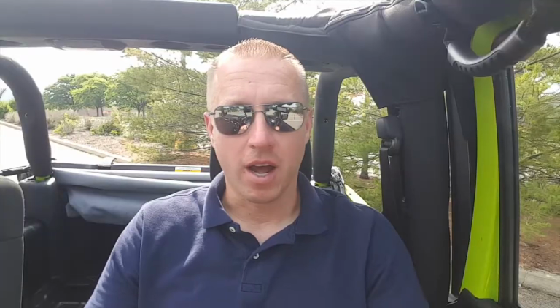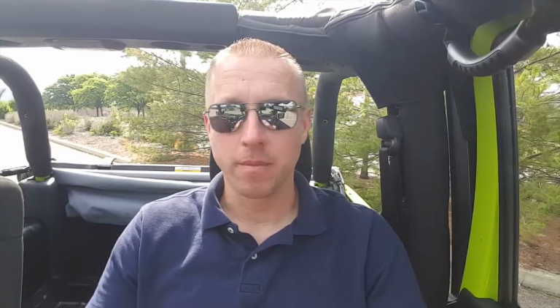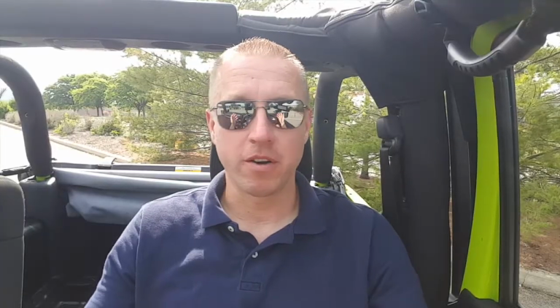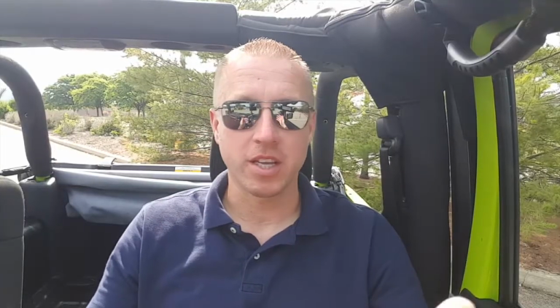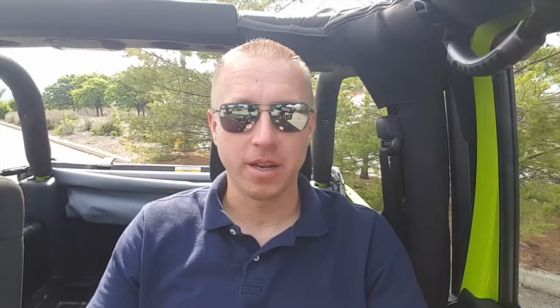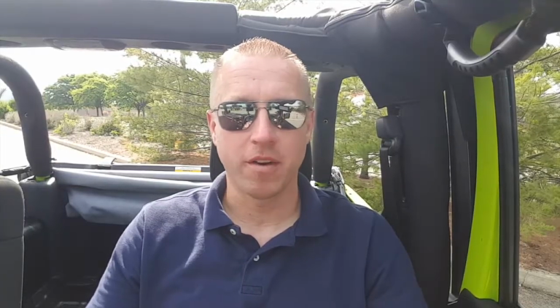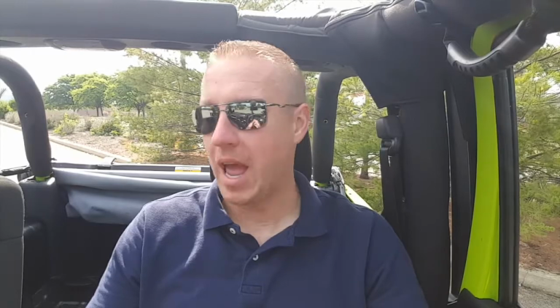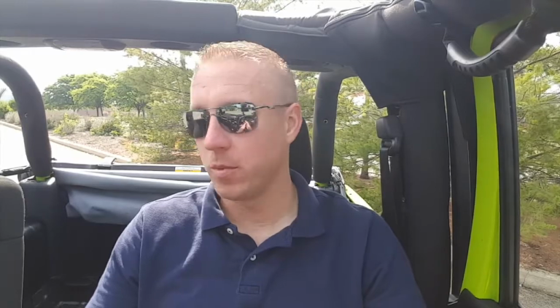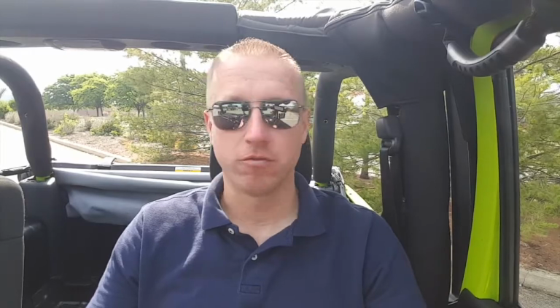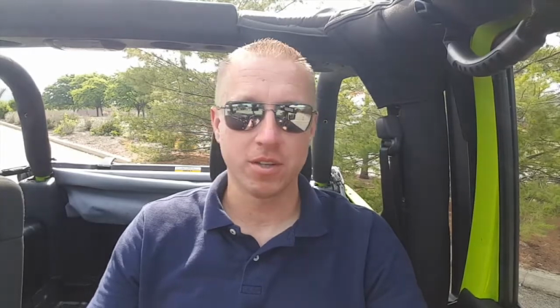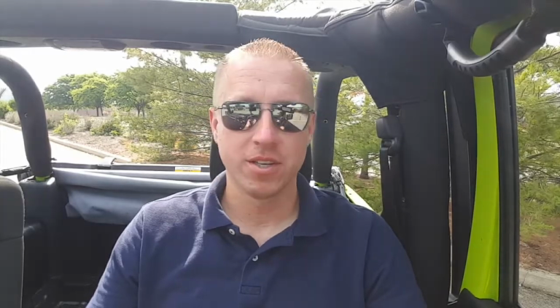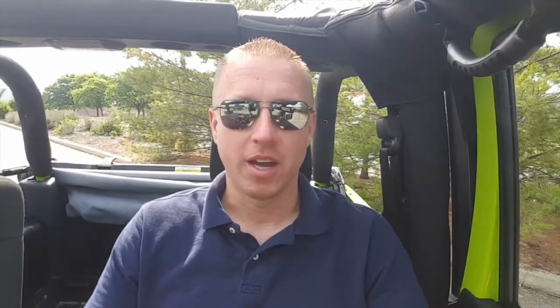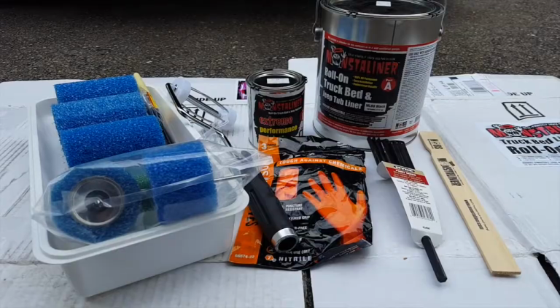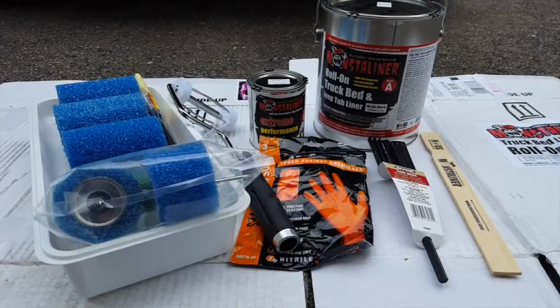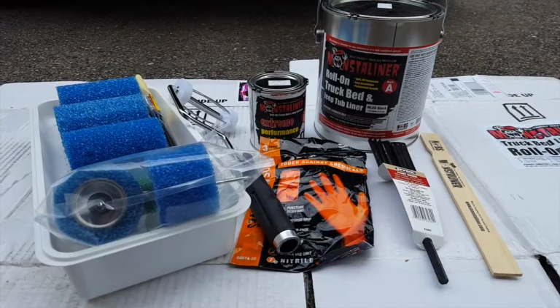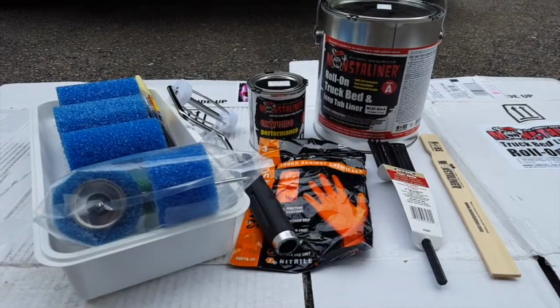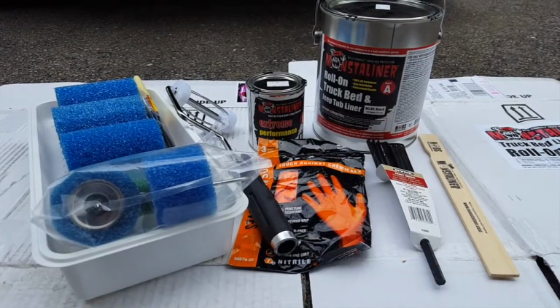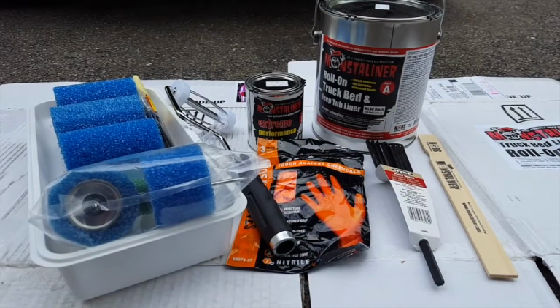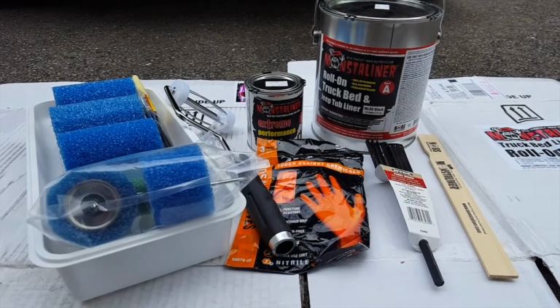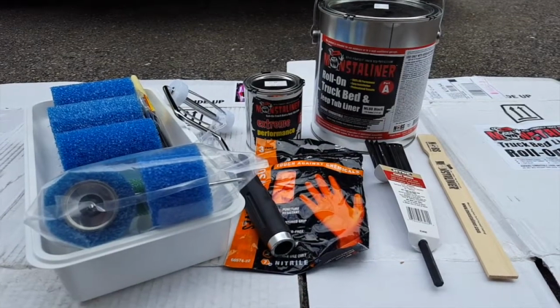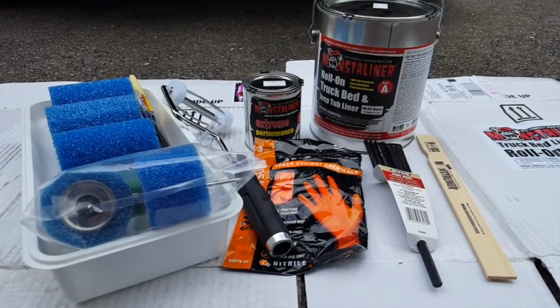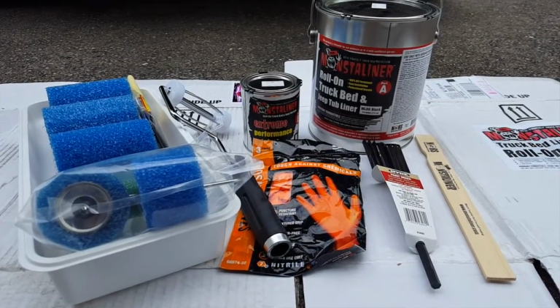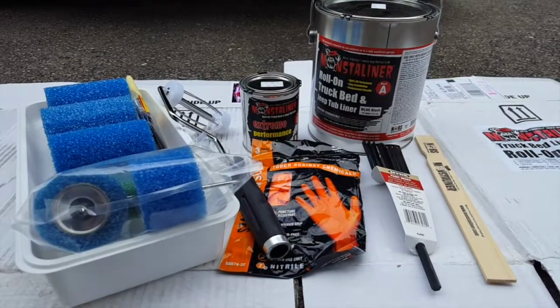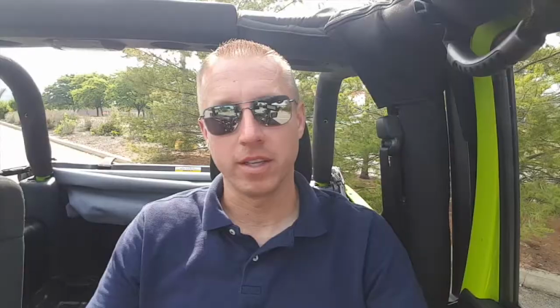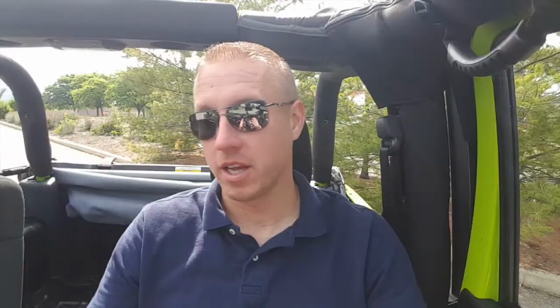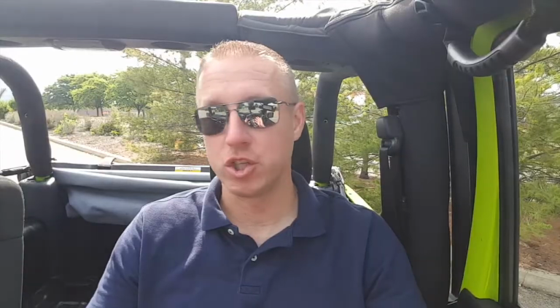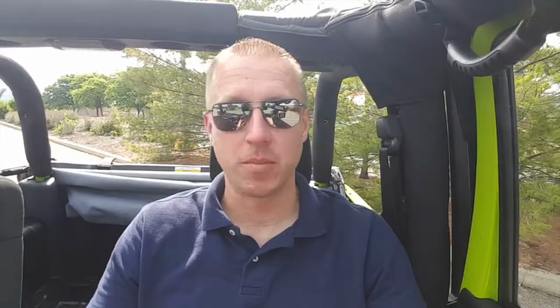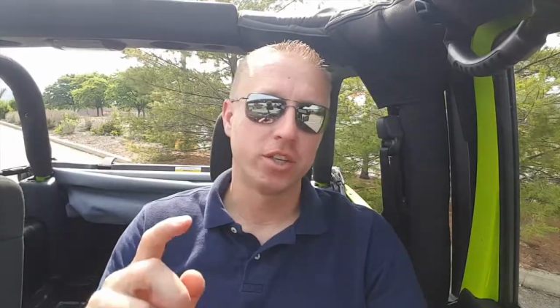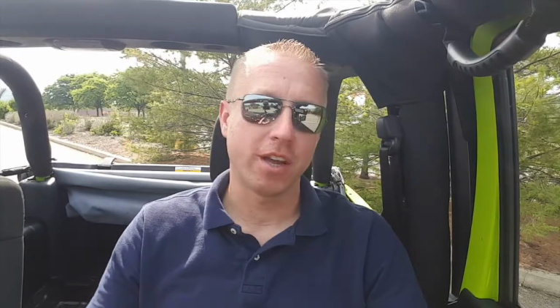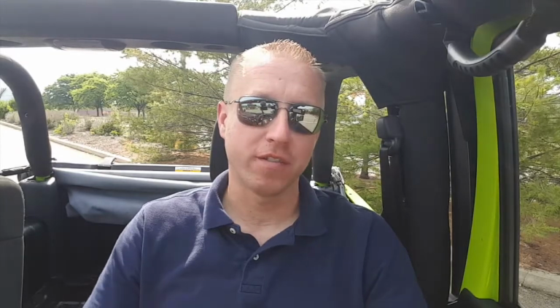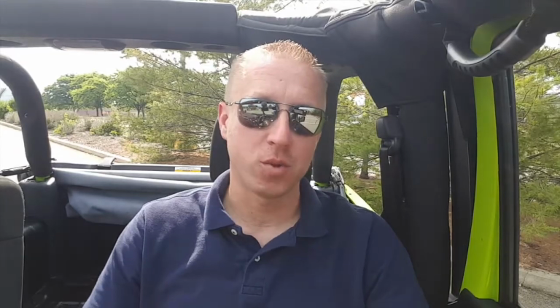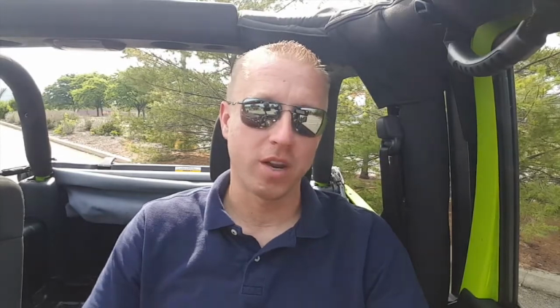I'm very excited and very happy with the results. I think the roll-on works very well for the inside of a Jeep. Check out the finished product.